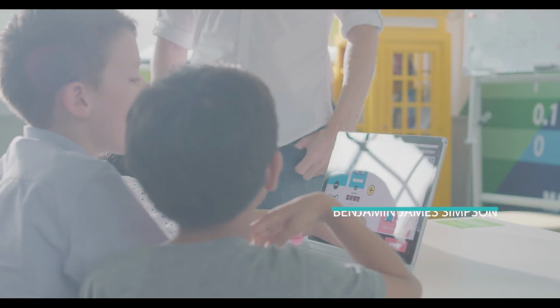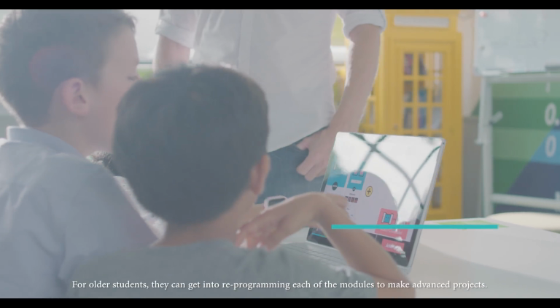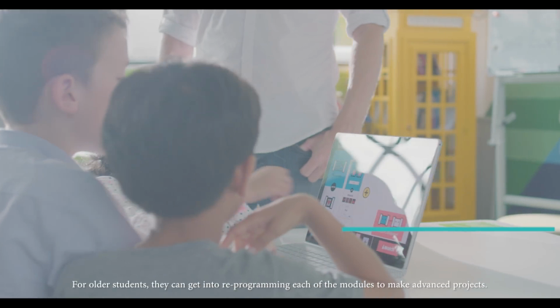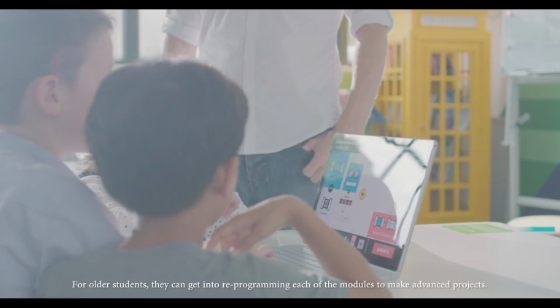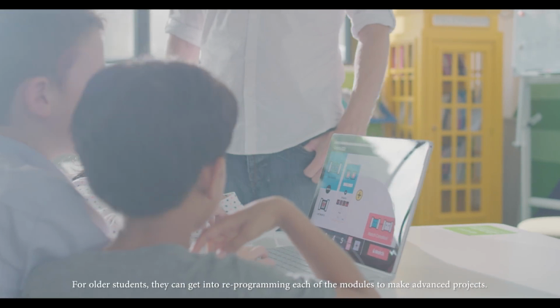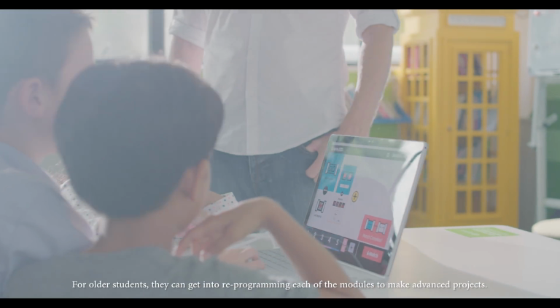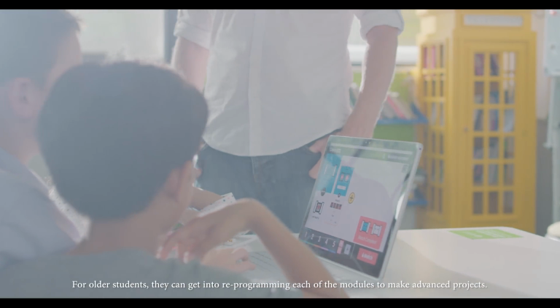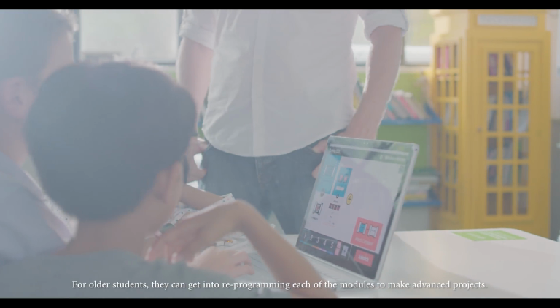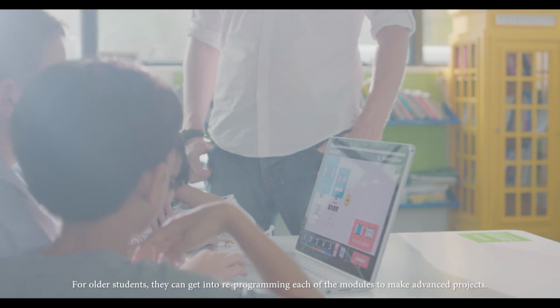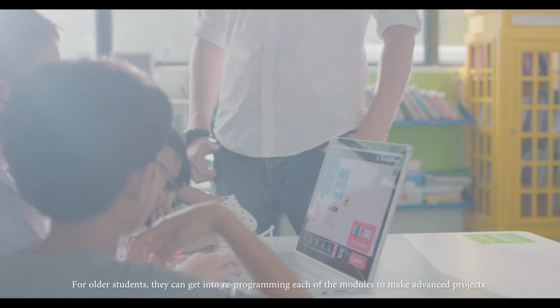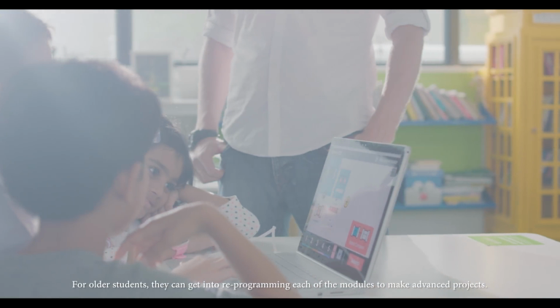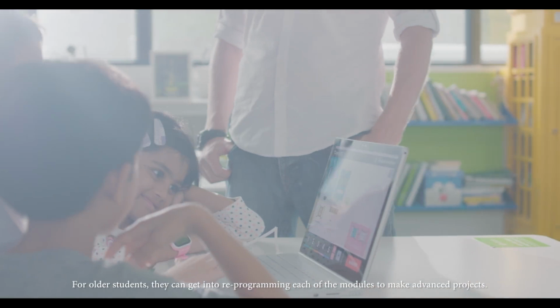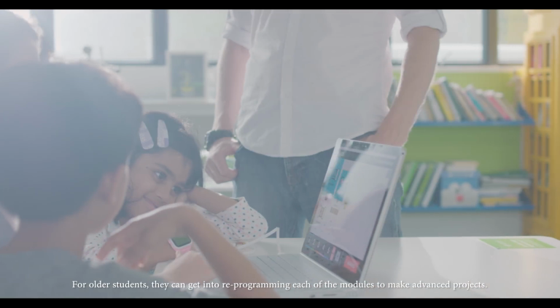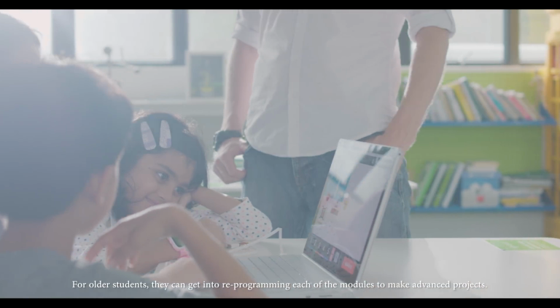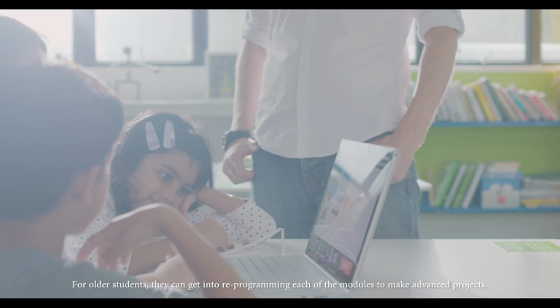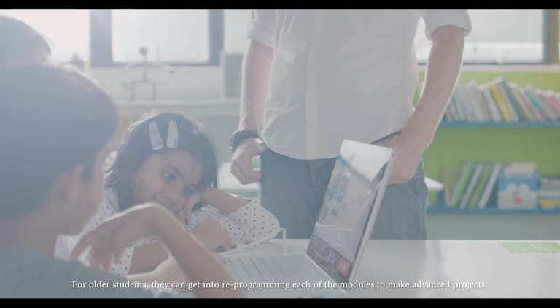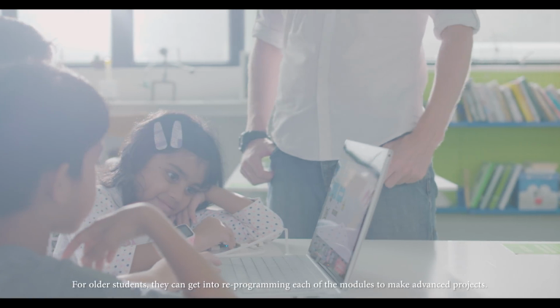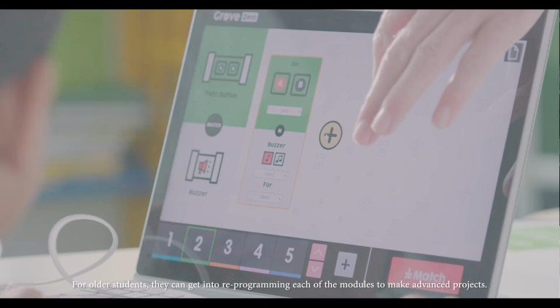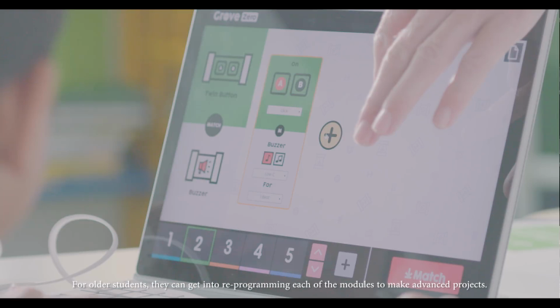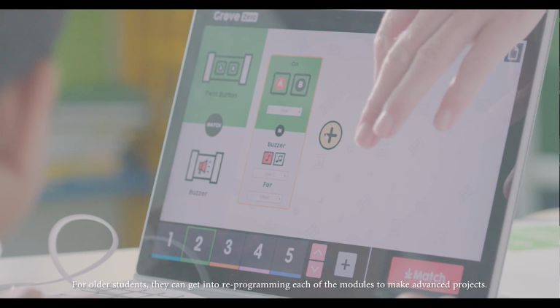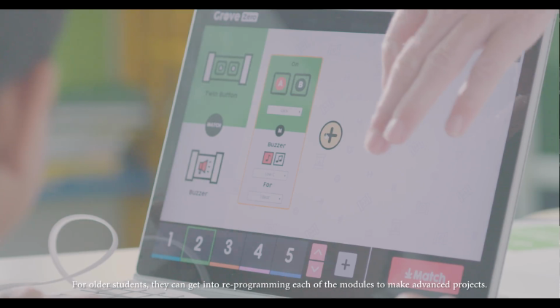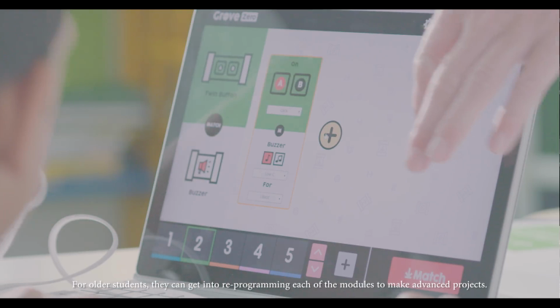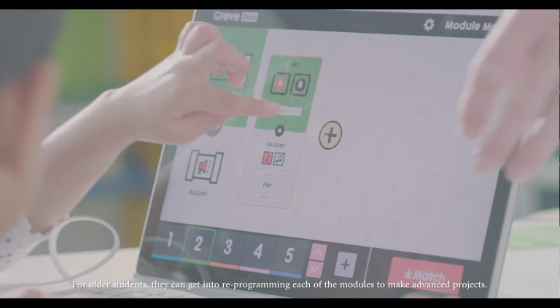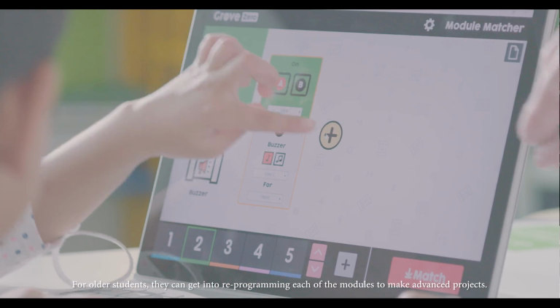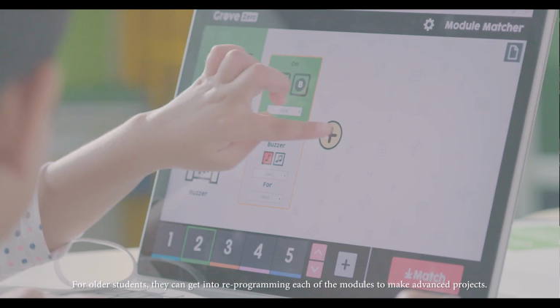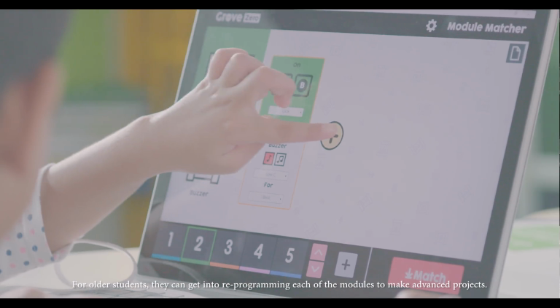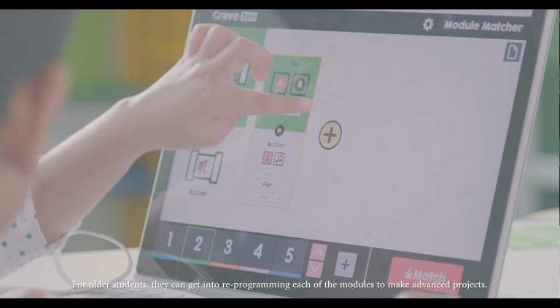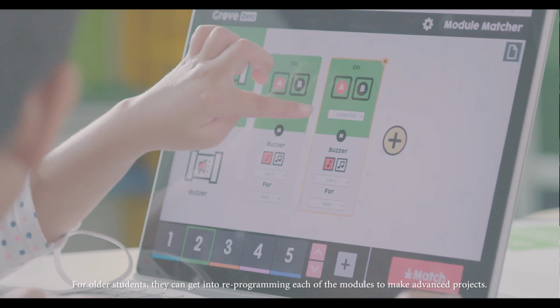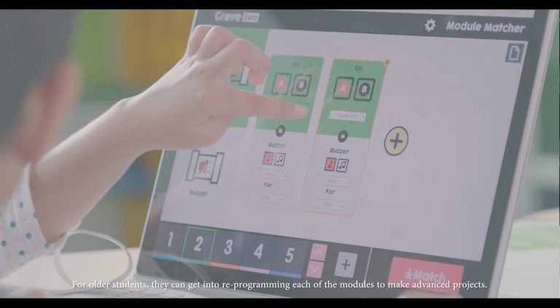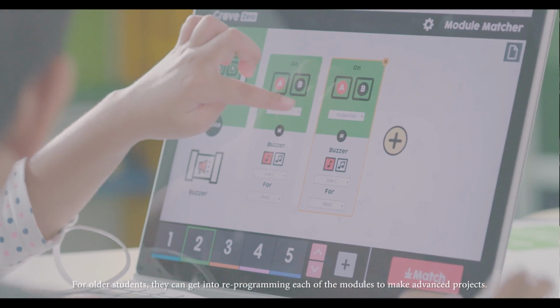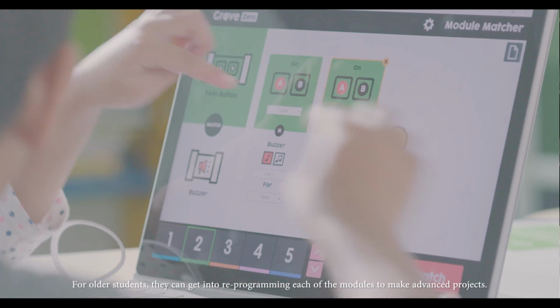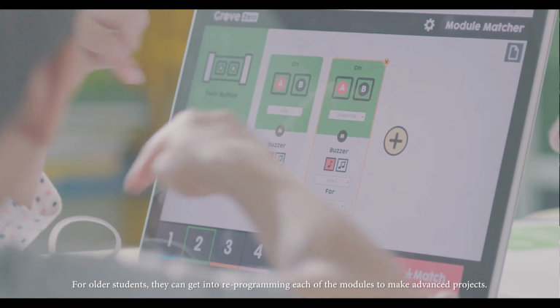For older students, they can get into reprogramming each of the modules to make advanced projects.